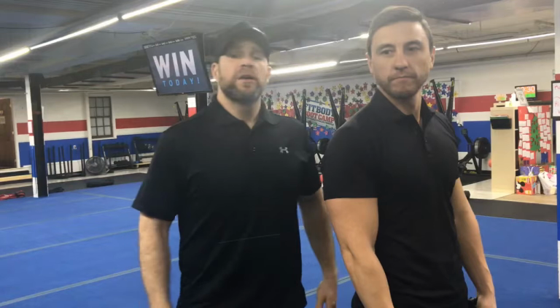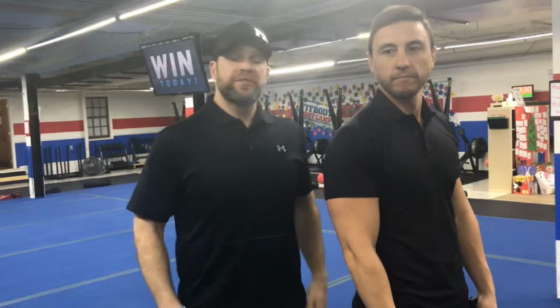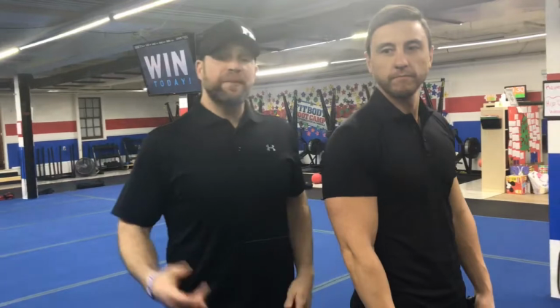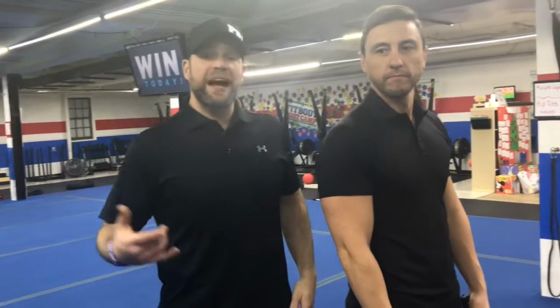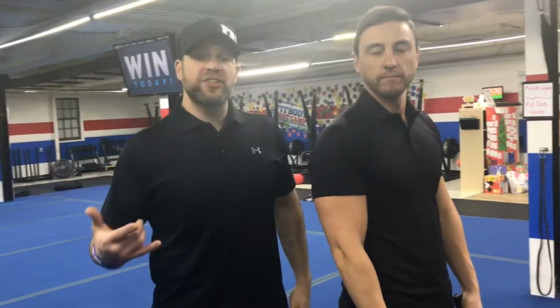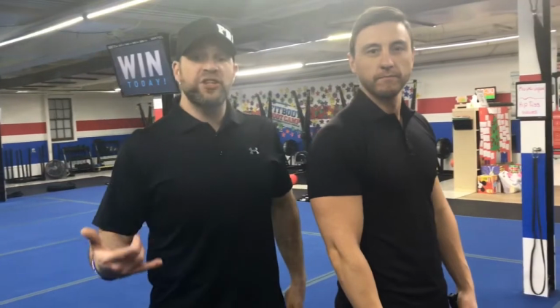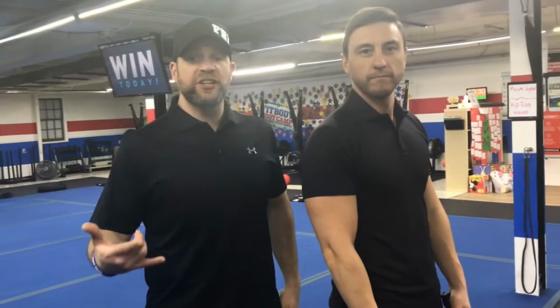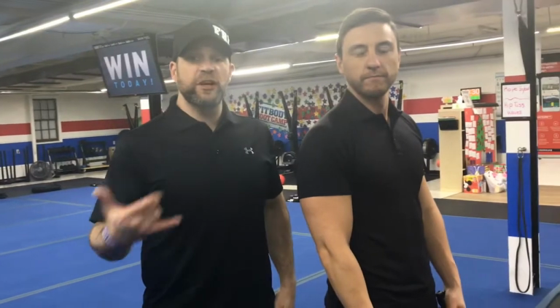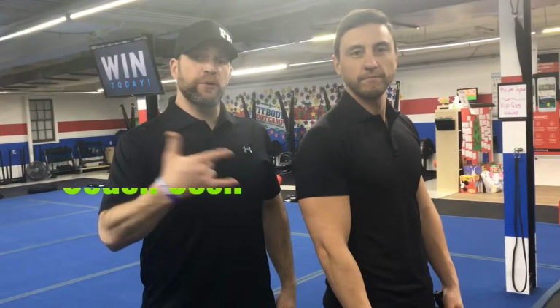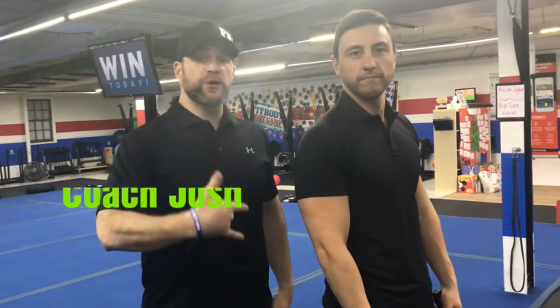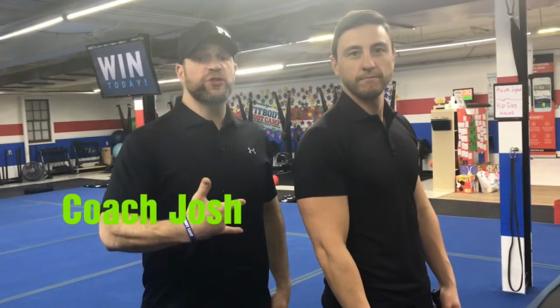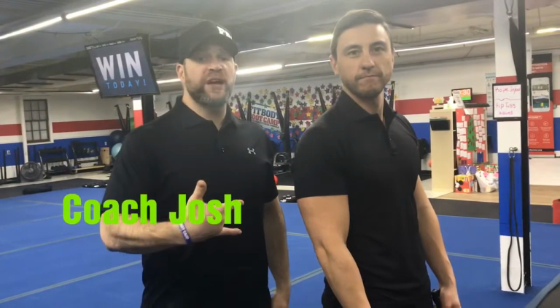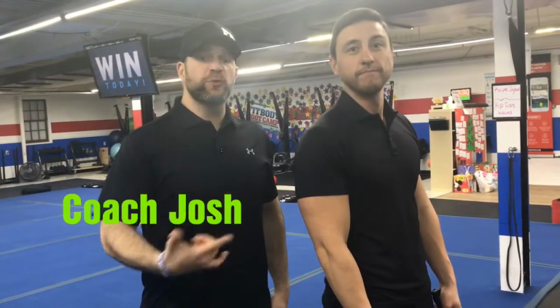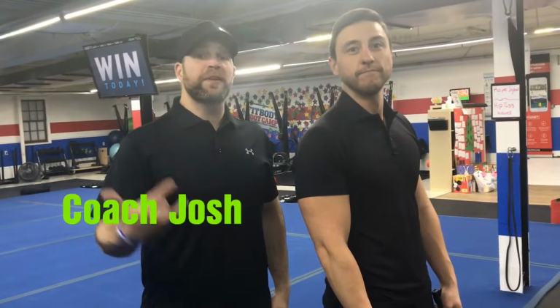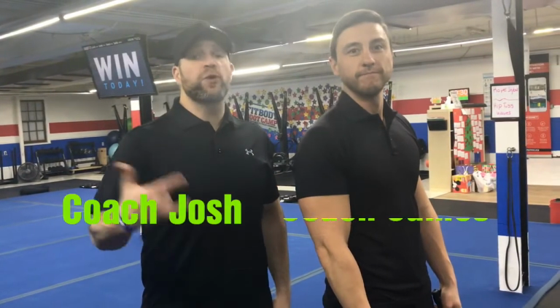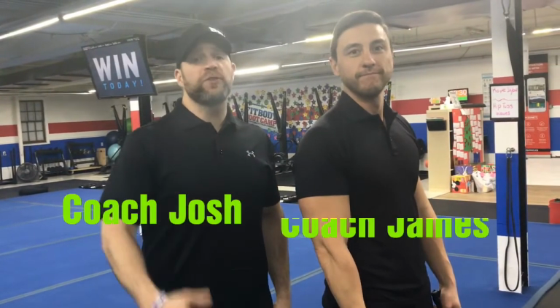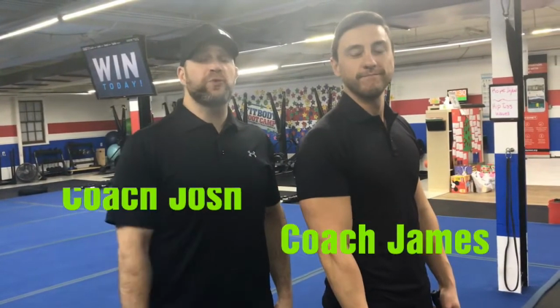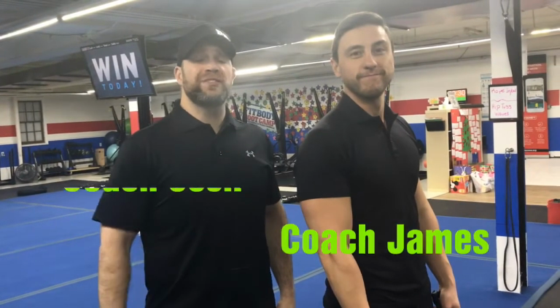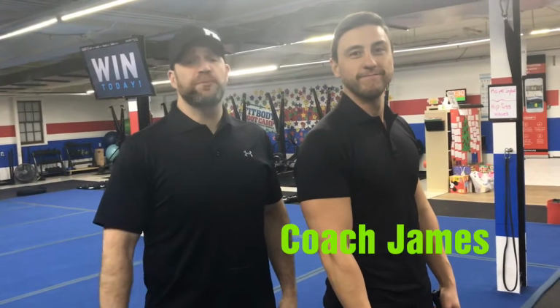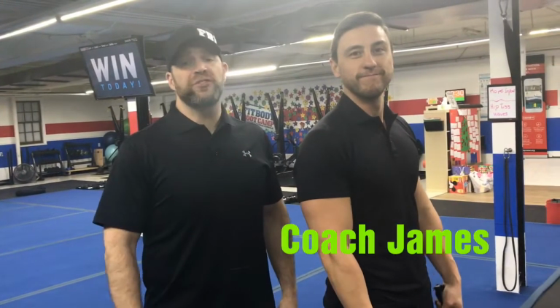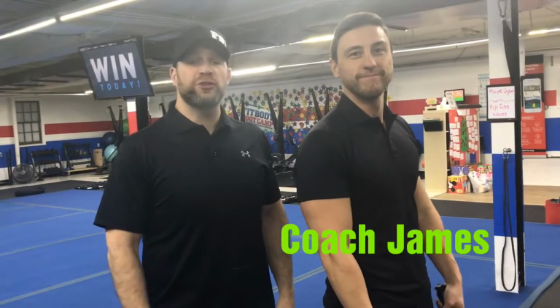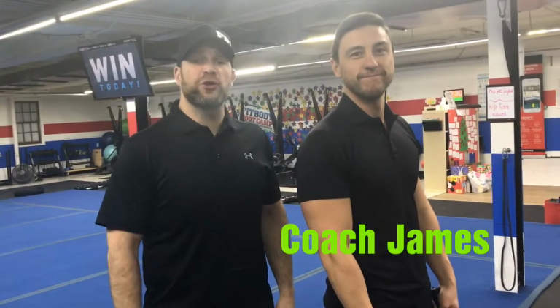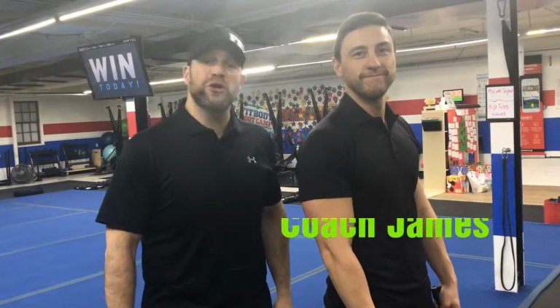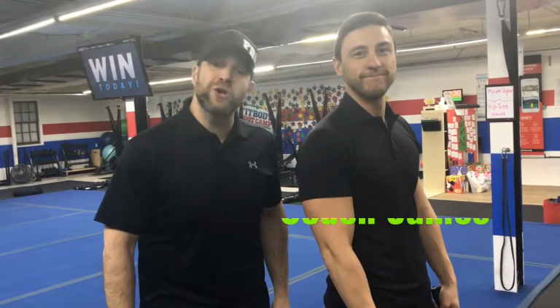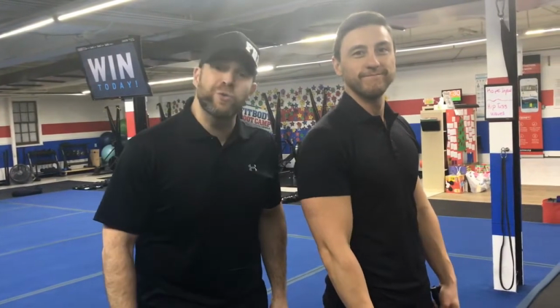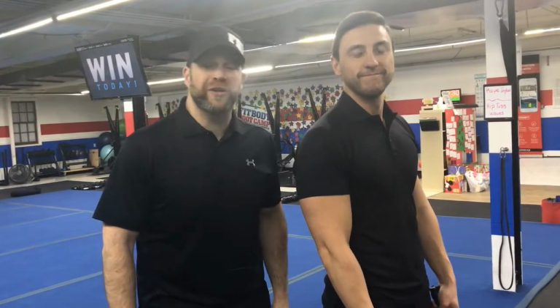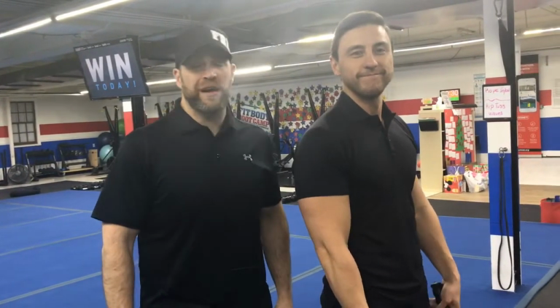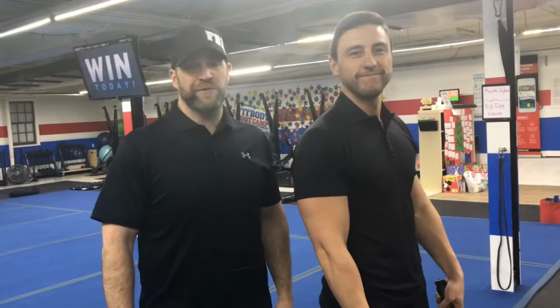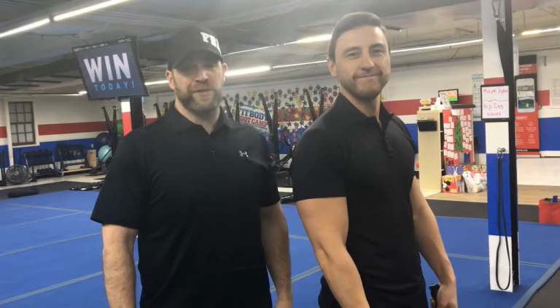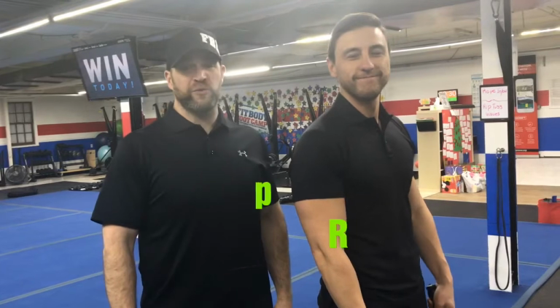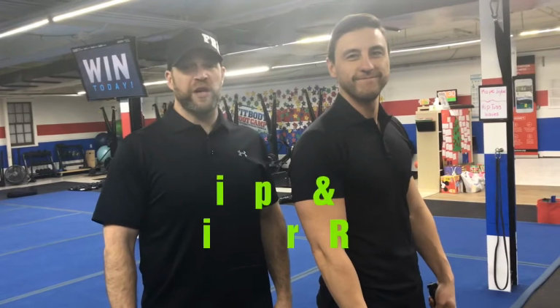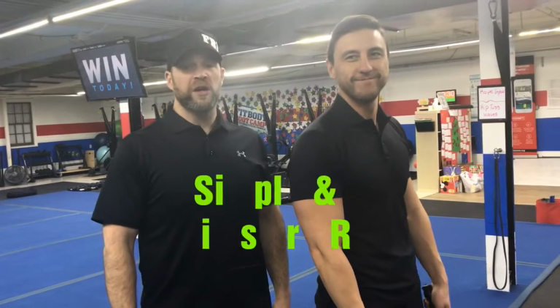What's up guys? It's Josh here. I'm here with Coach James, and we're about to go over this week's Simple and Sinister-er workout for this week.